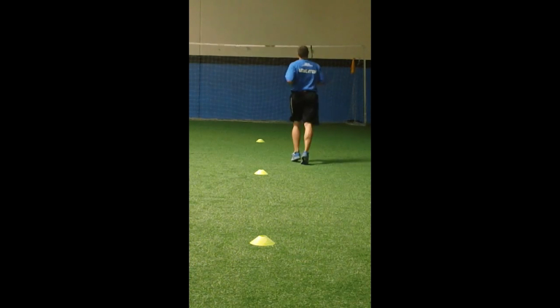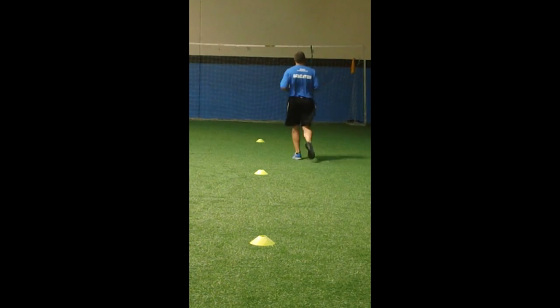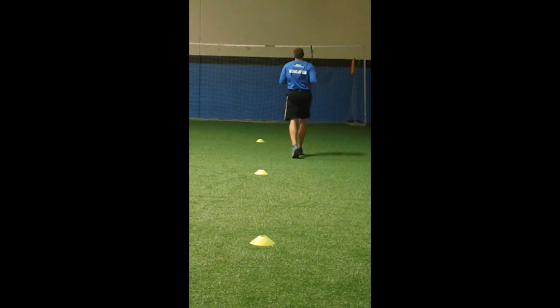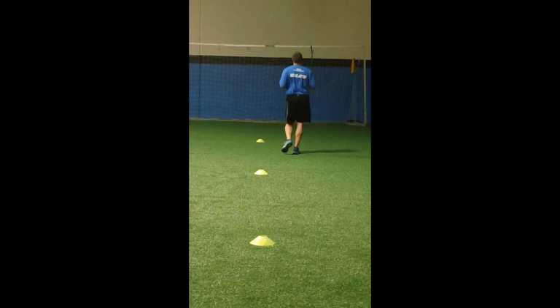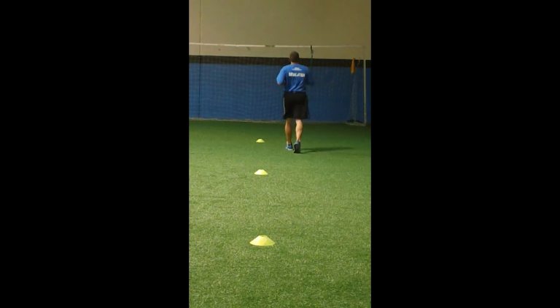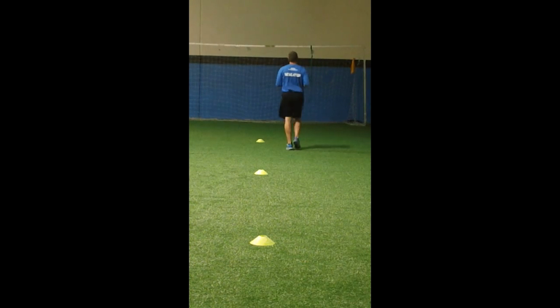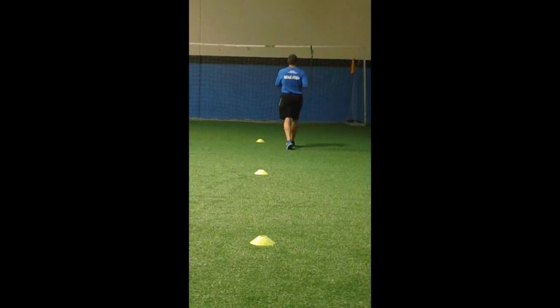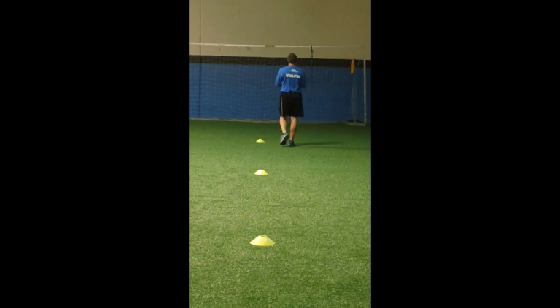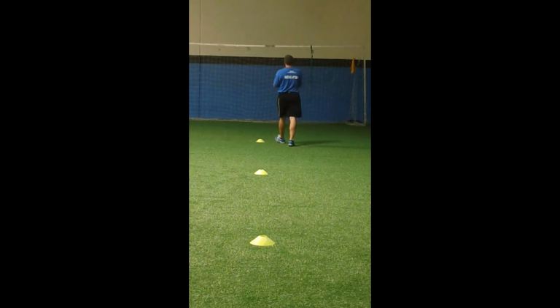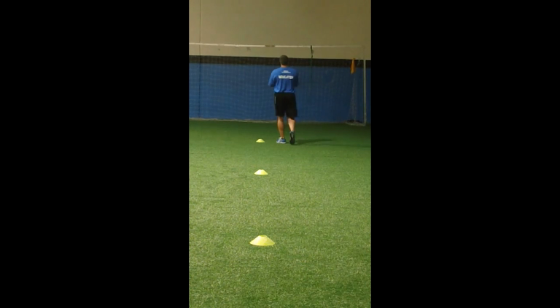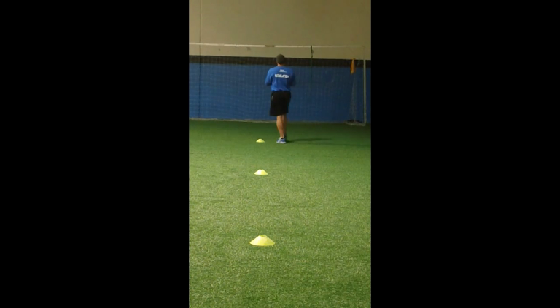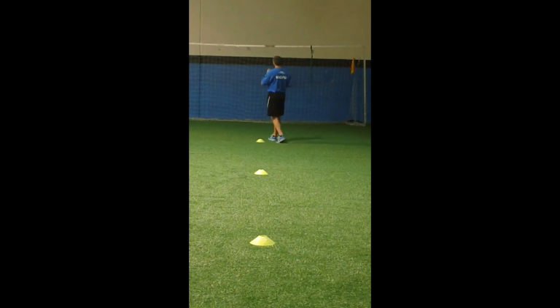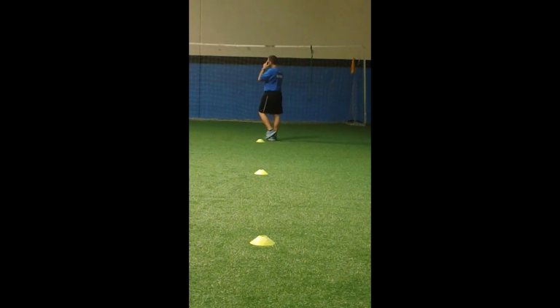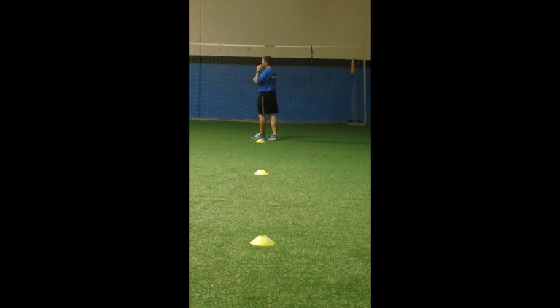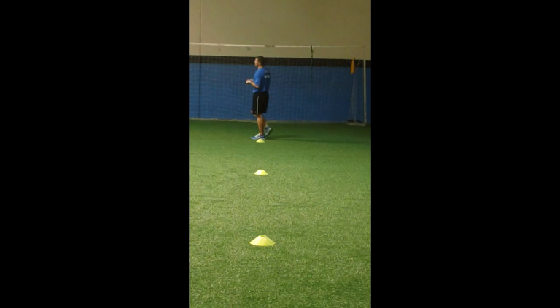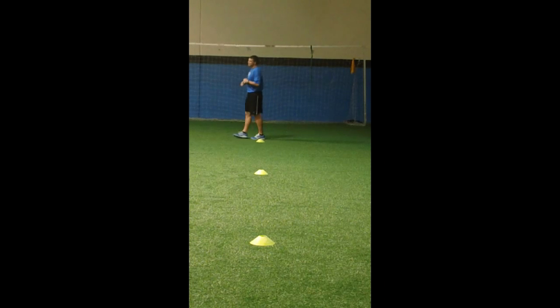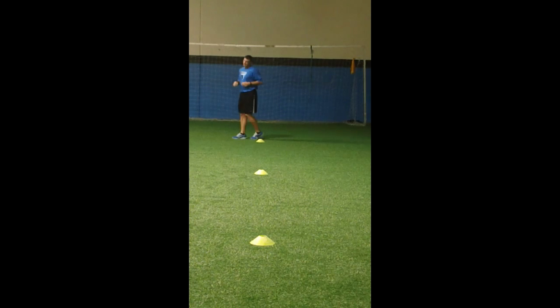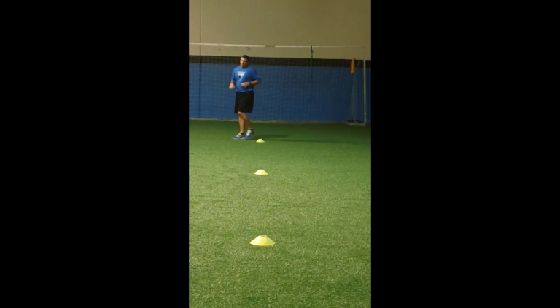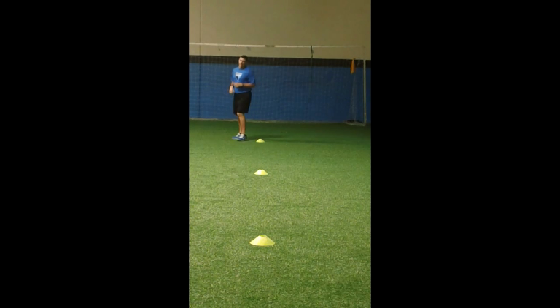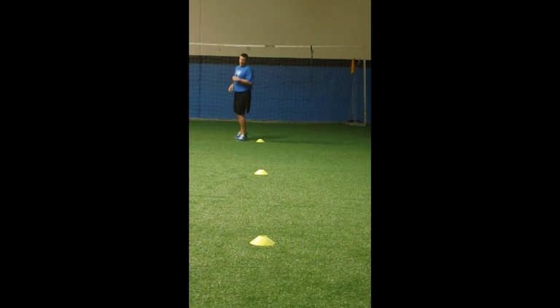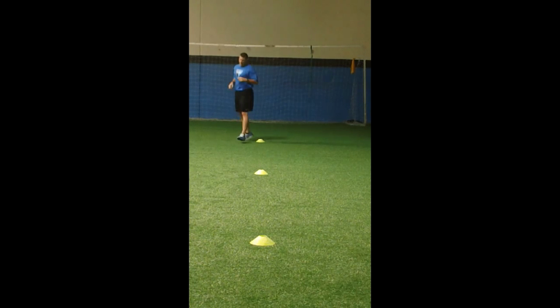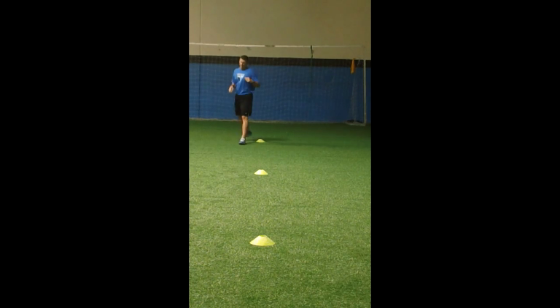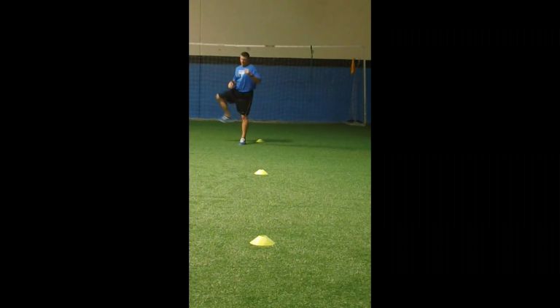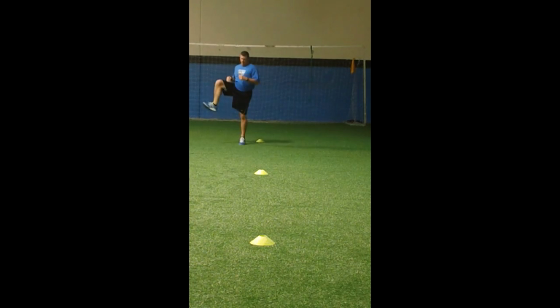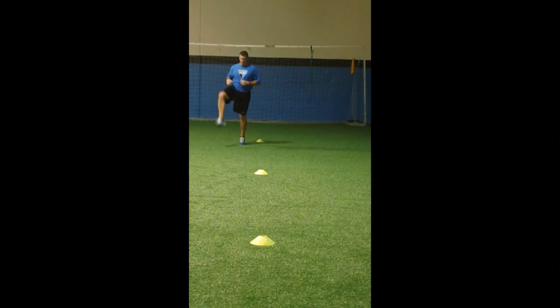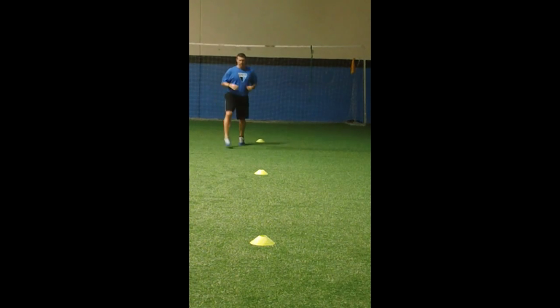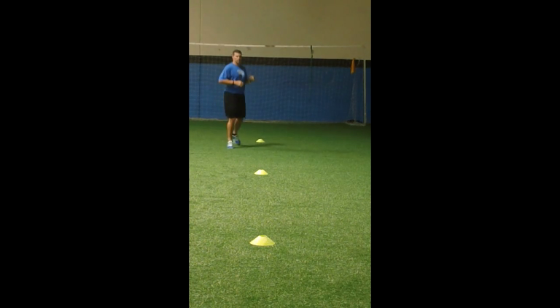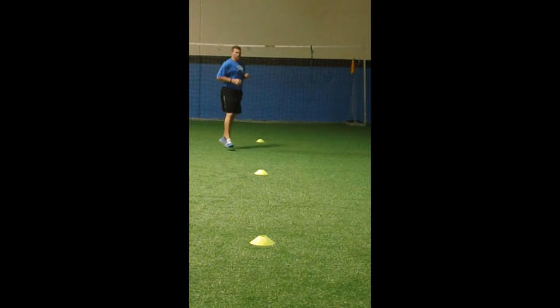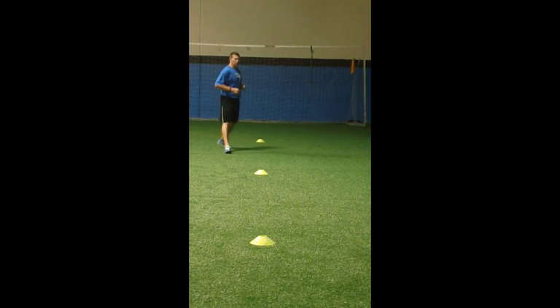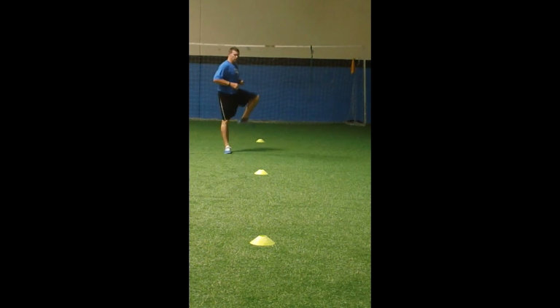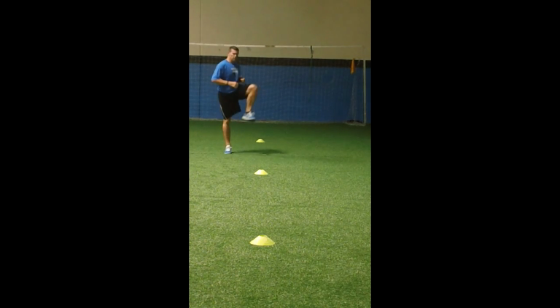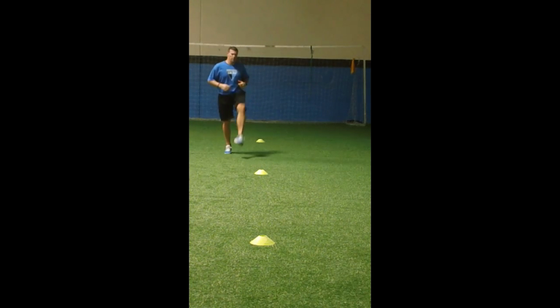Then we move smoothly into the dynamic stretch, which should take about 5 to 8 minutes. Starting with skip with hip mobility.